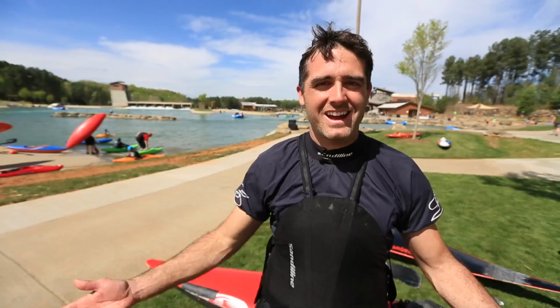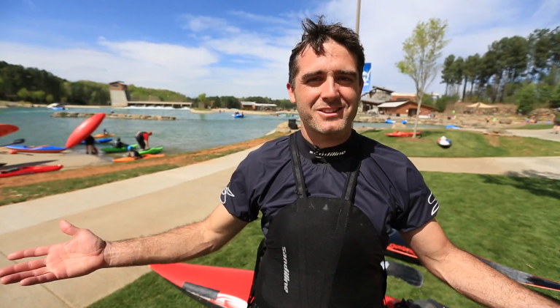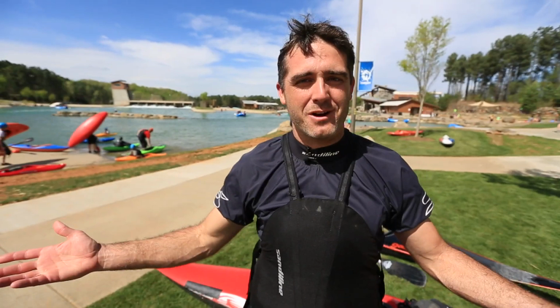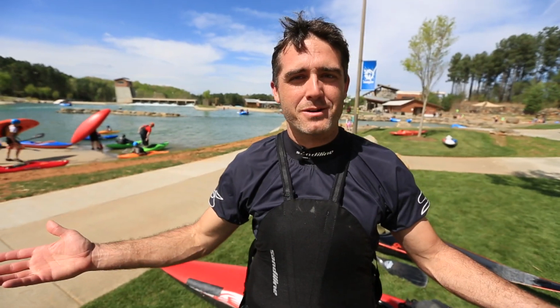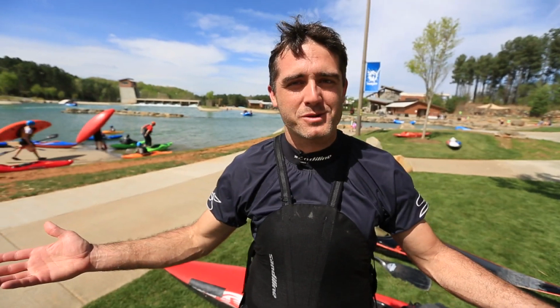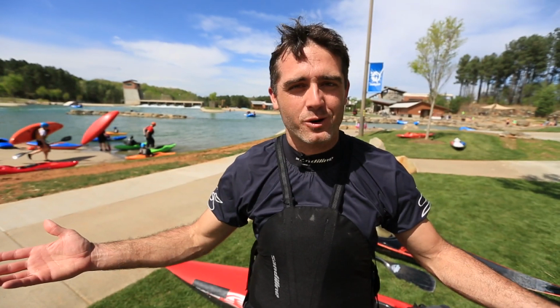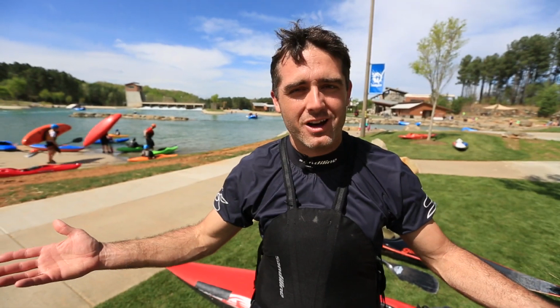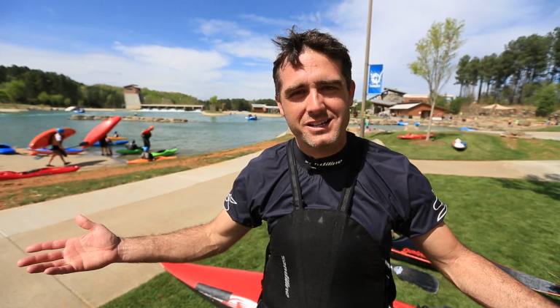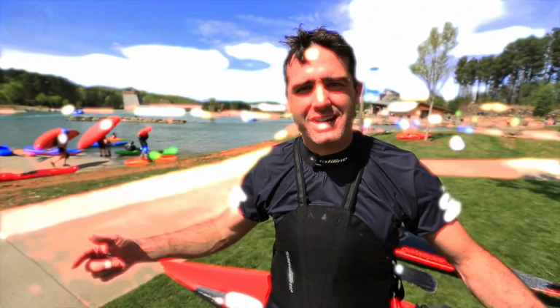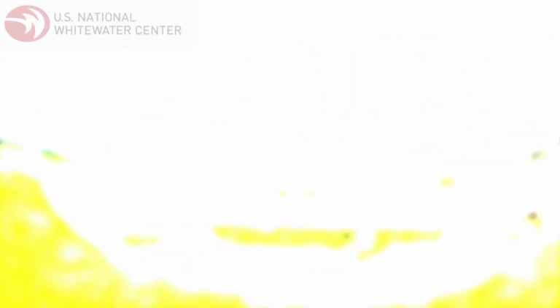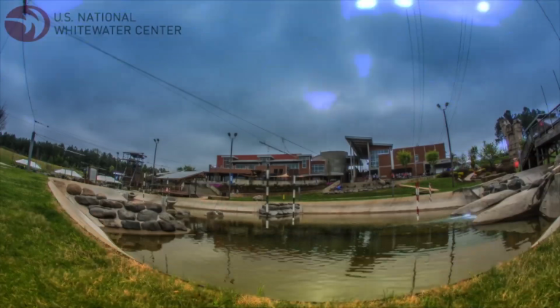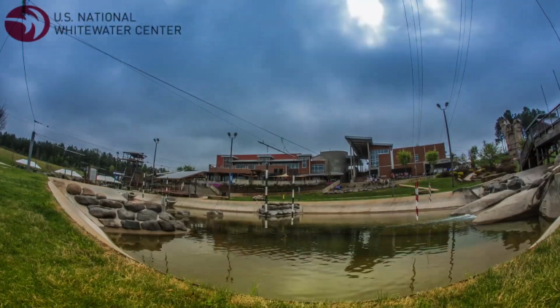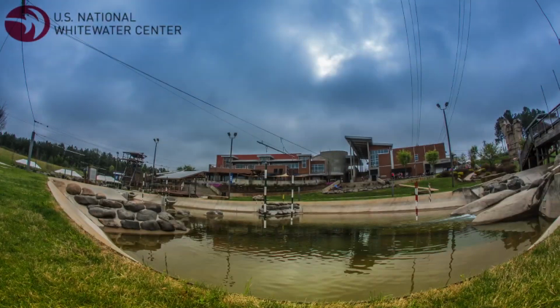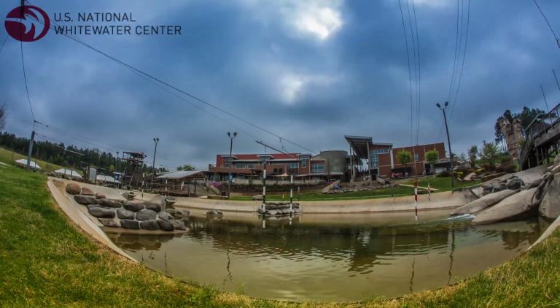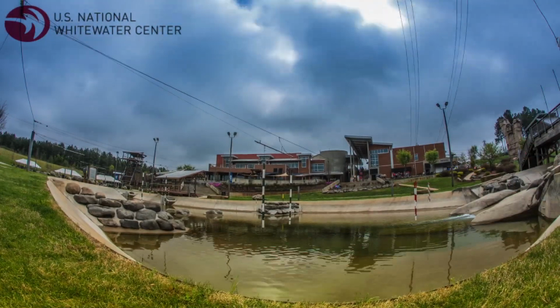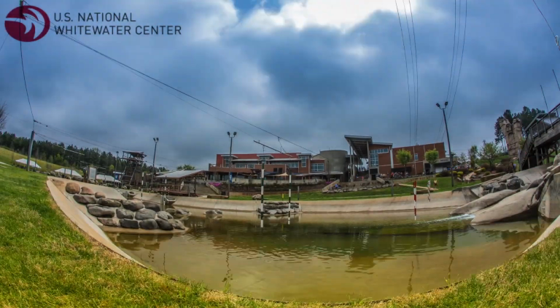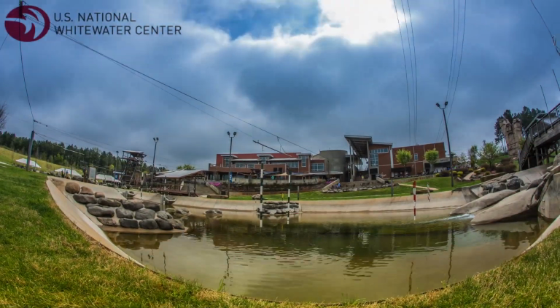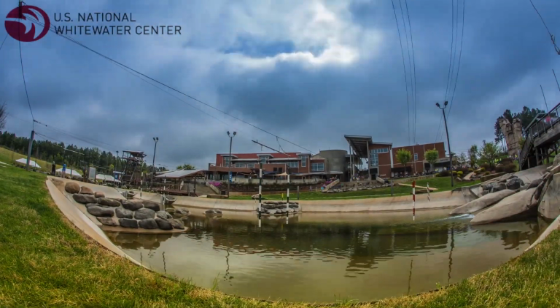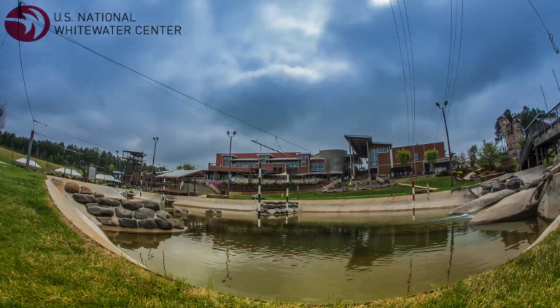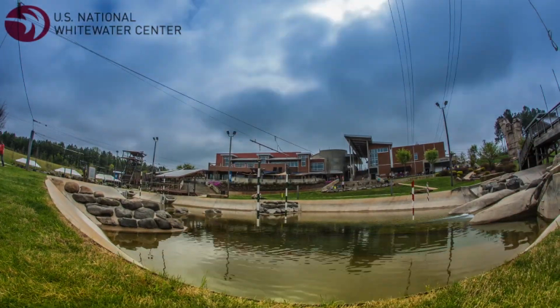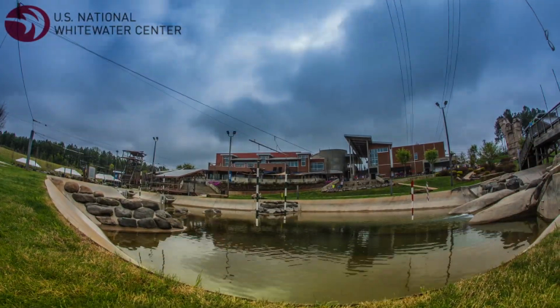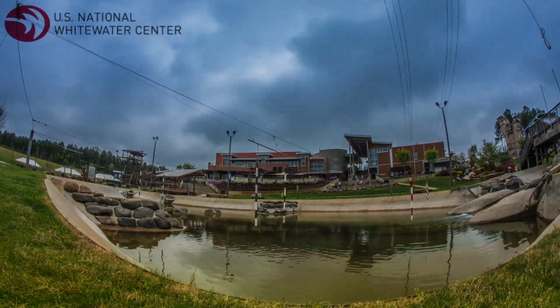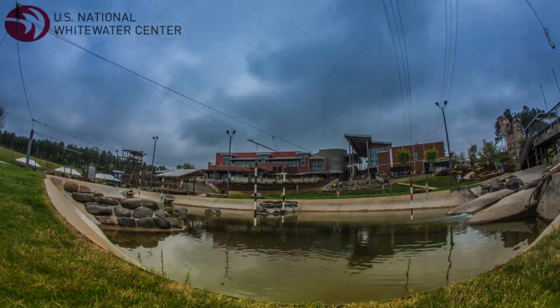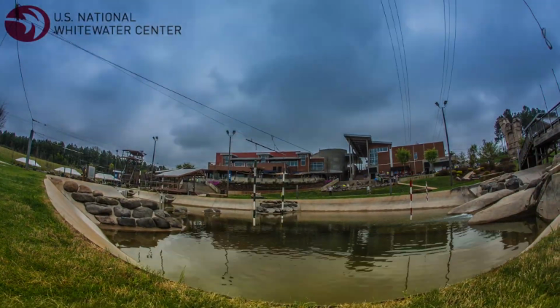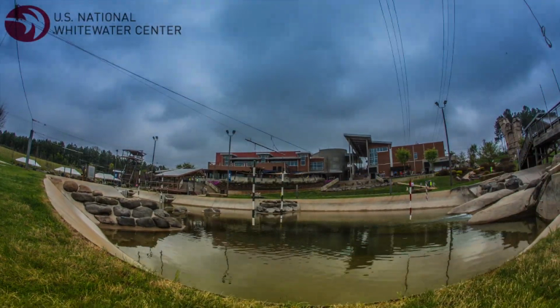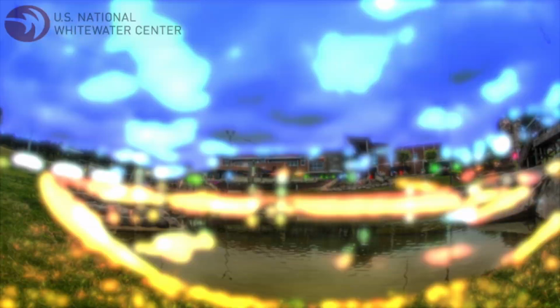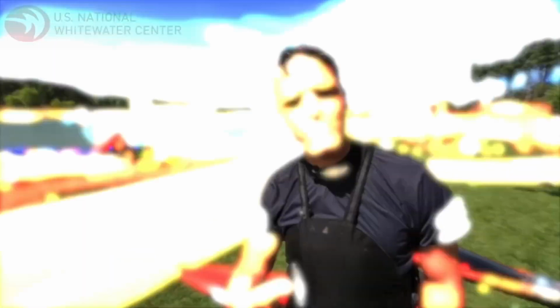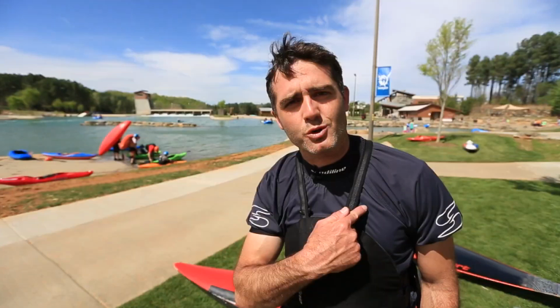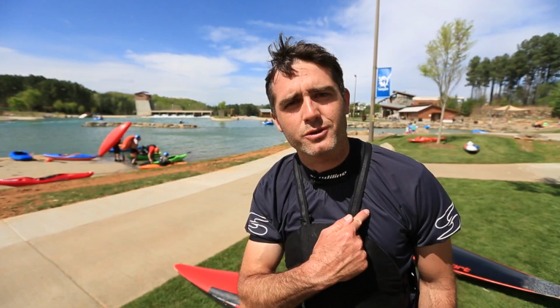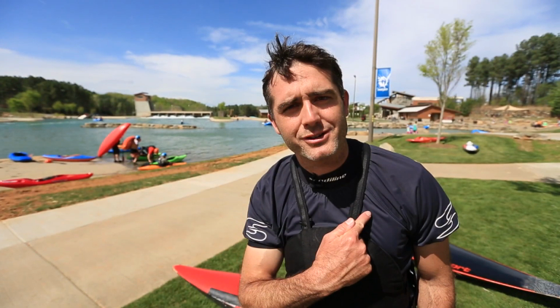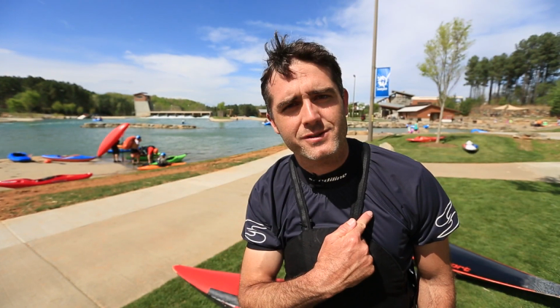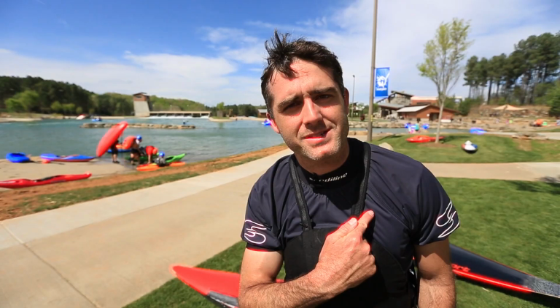Hey, it's Rob here with Sportology, and today we're at the U.S. National Whitewater Center, and we're talking about shoulder injuries.